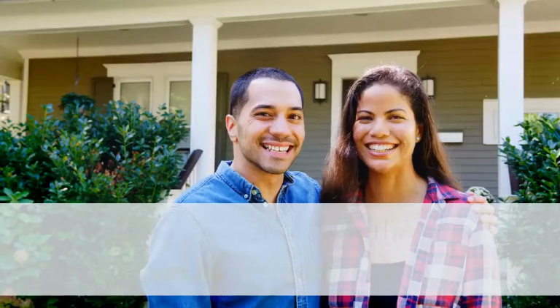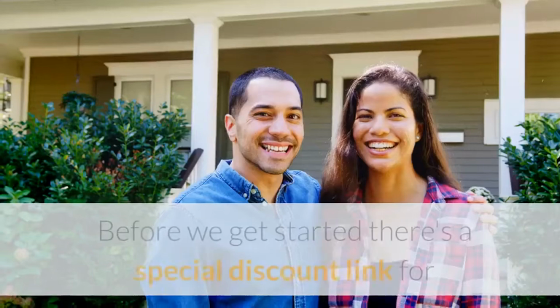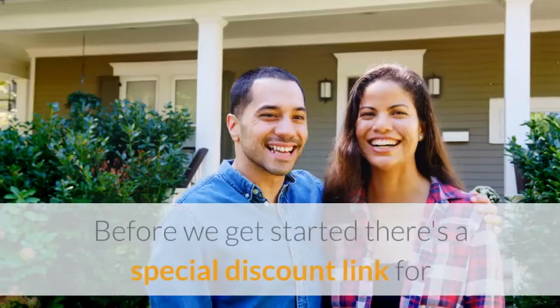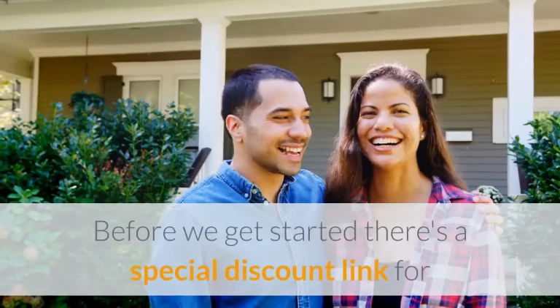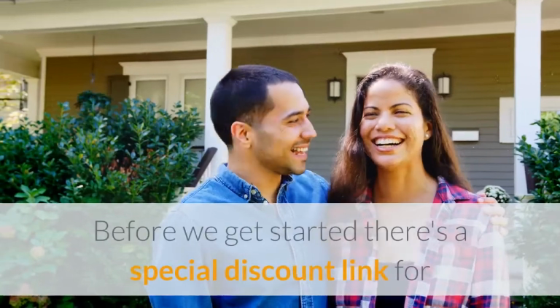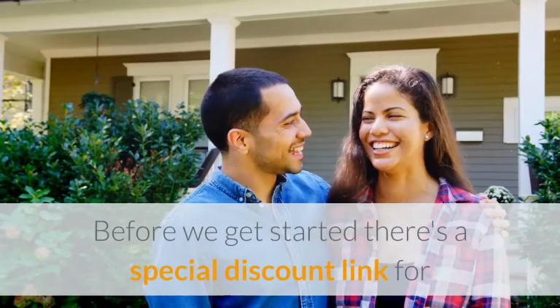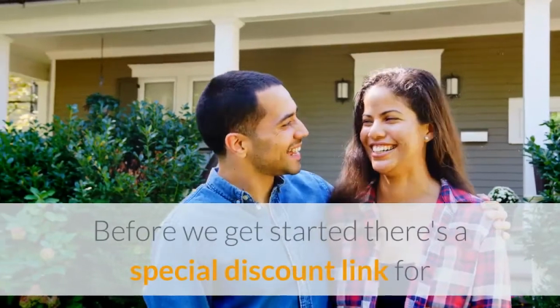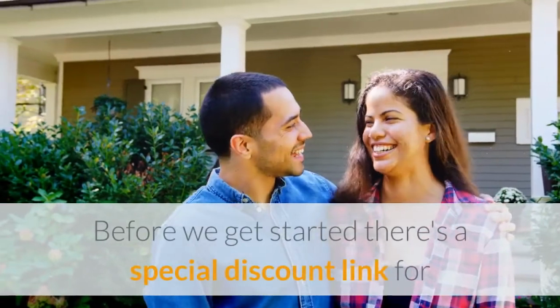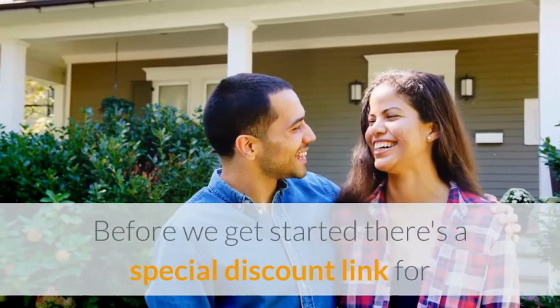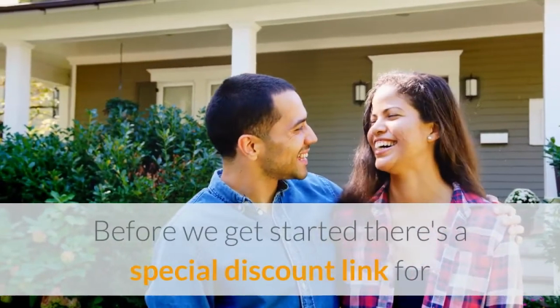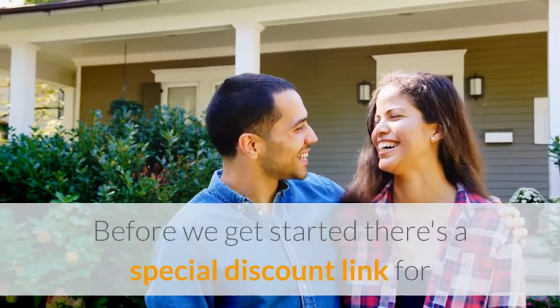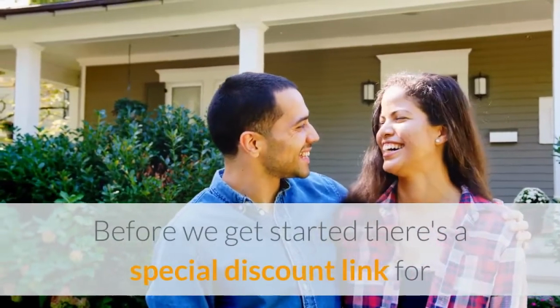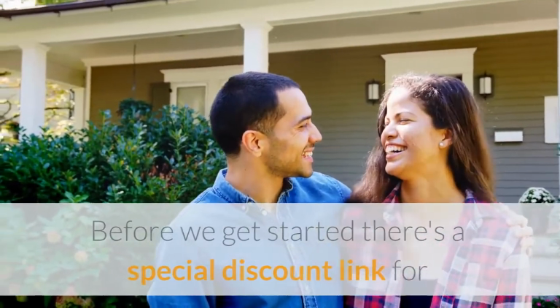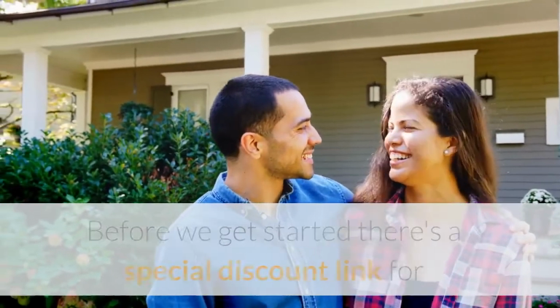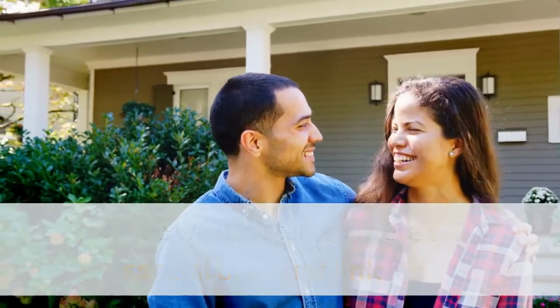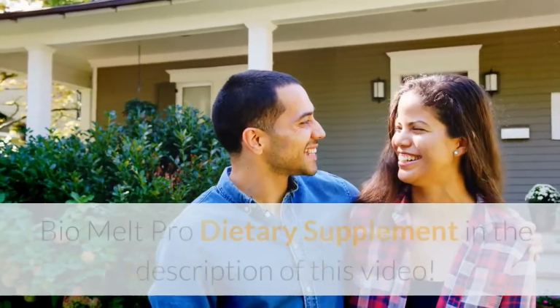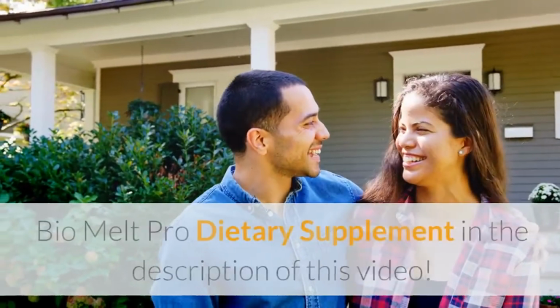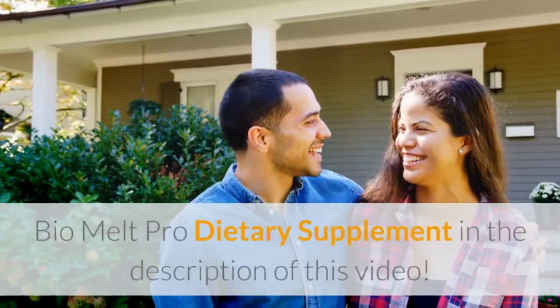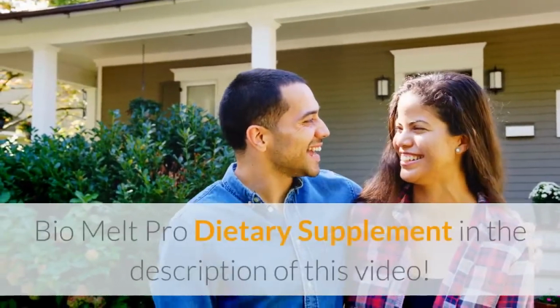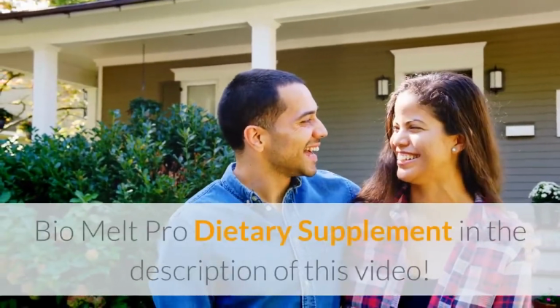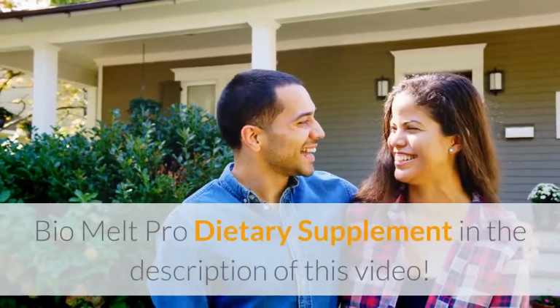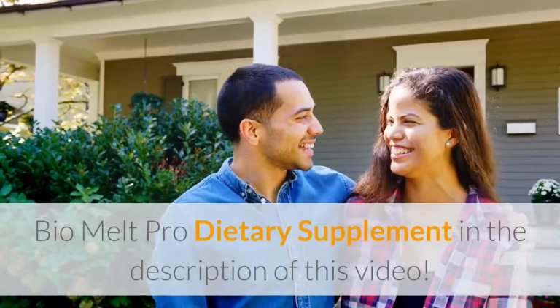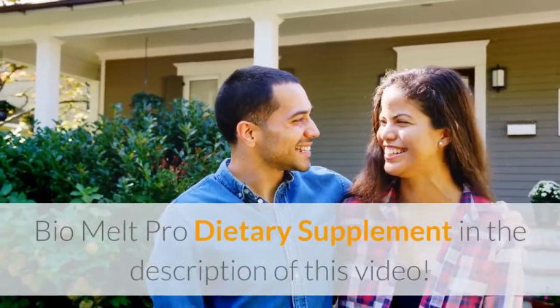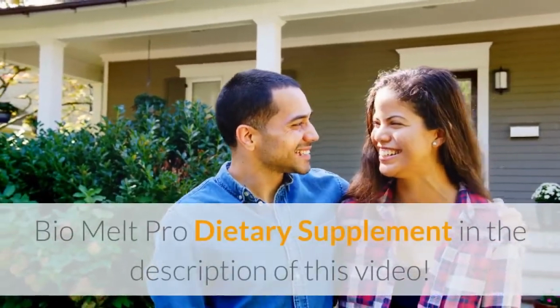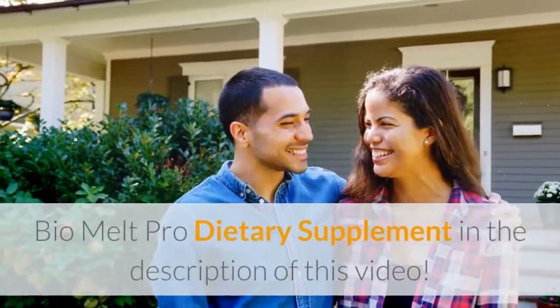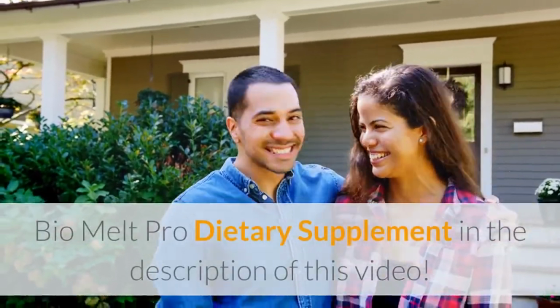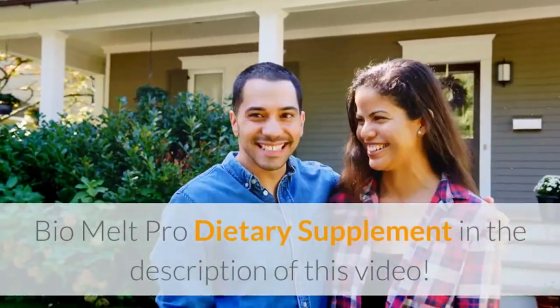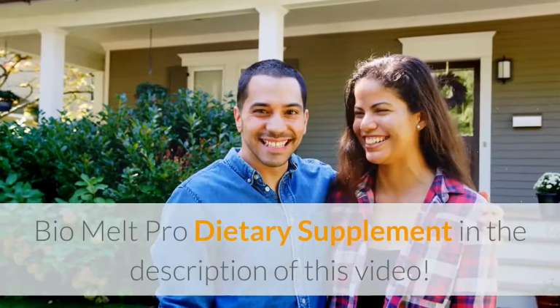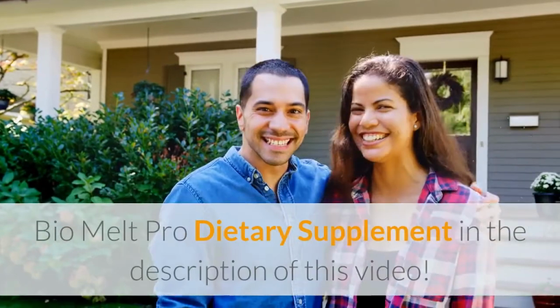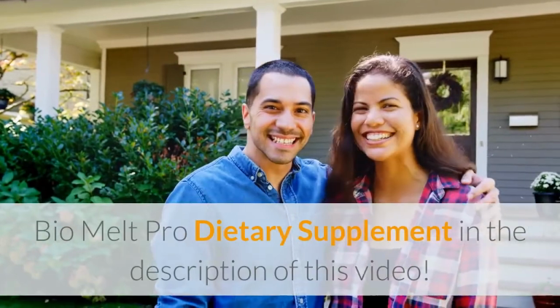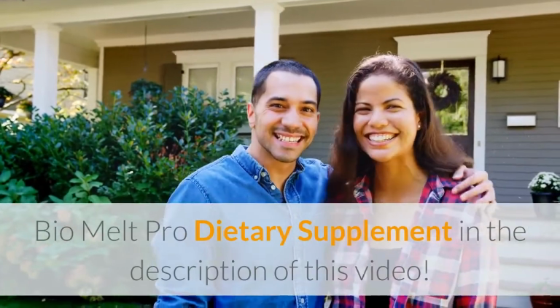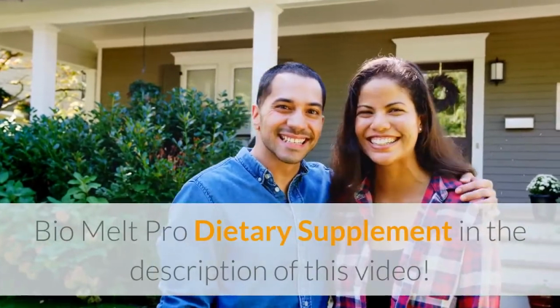Before we get started, there's a special discount link for BioMelt Pro dietary supplement in the description of this video.